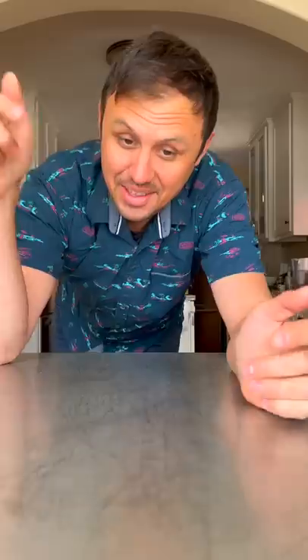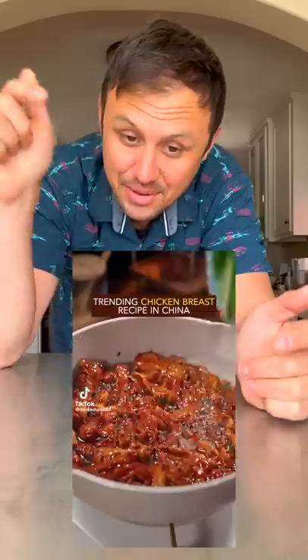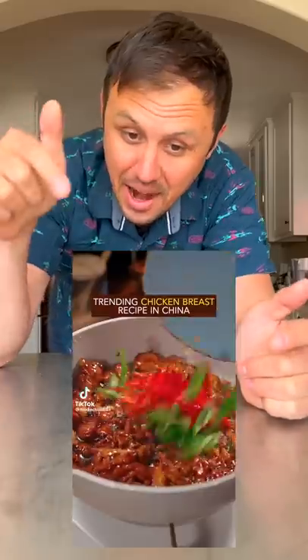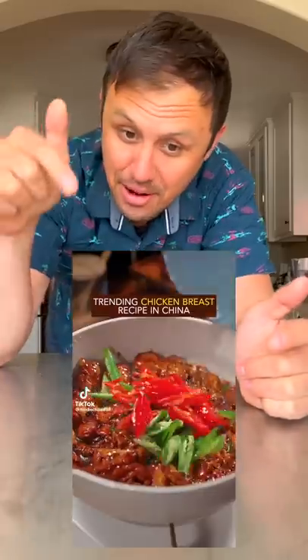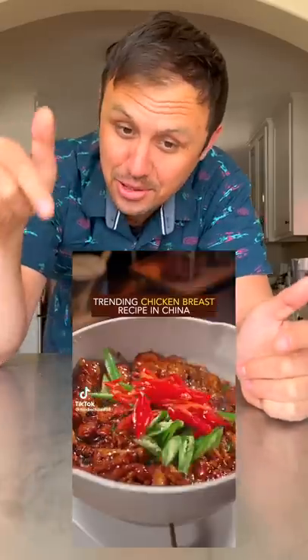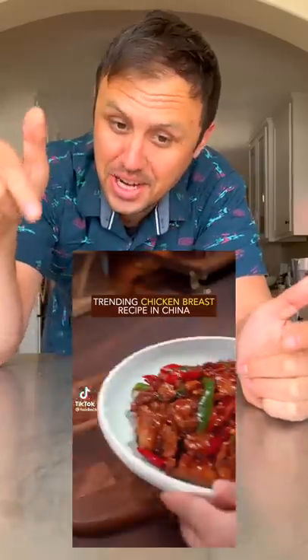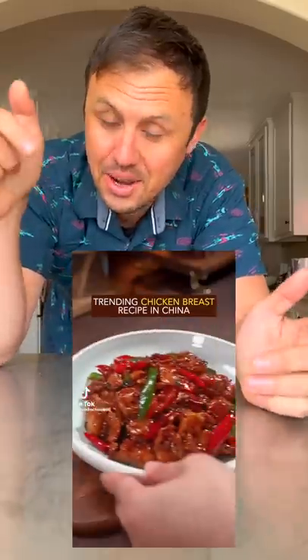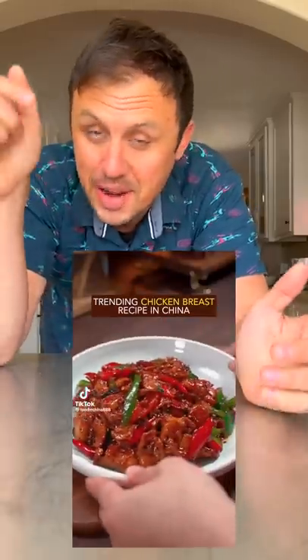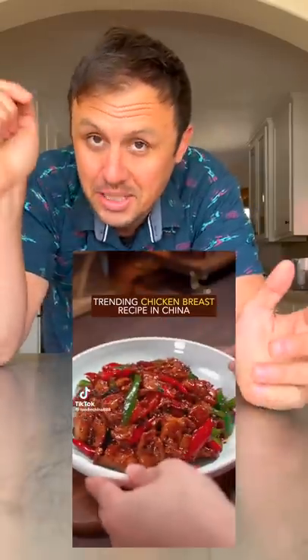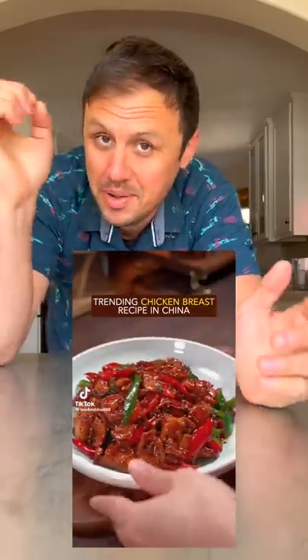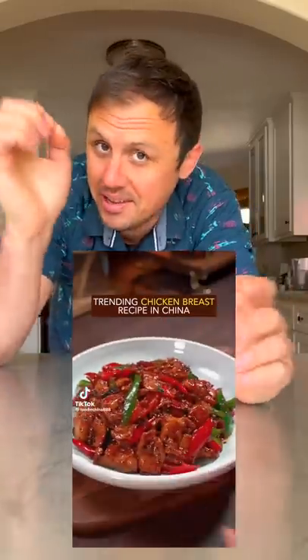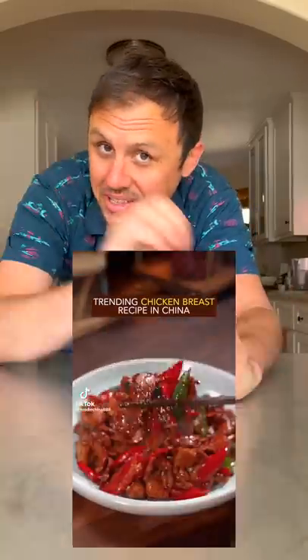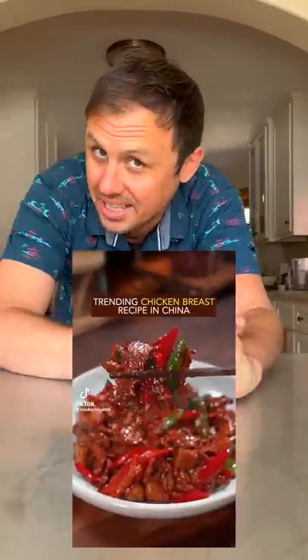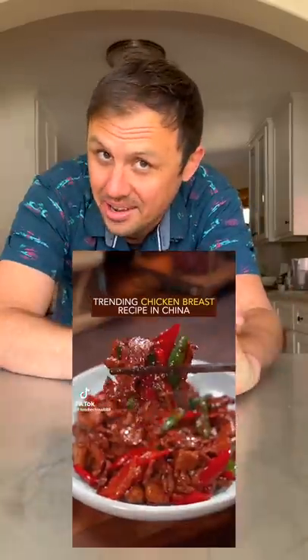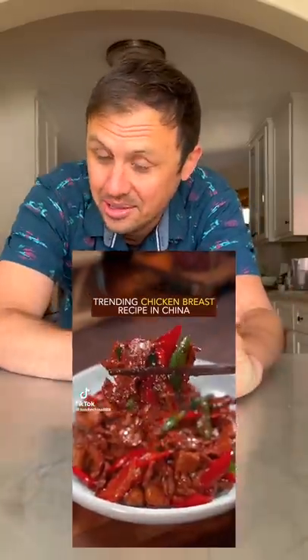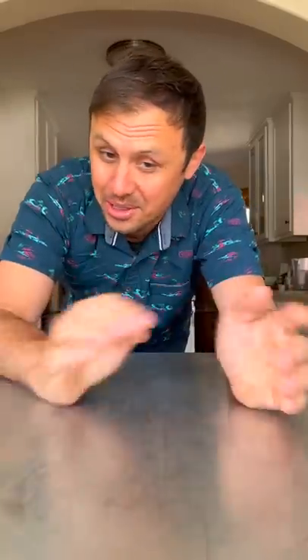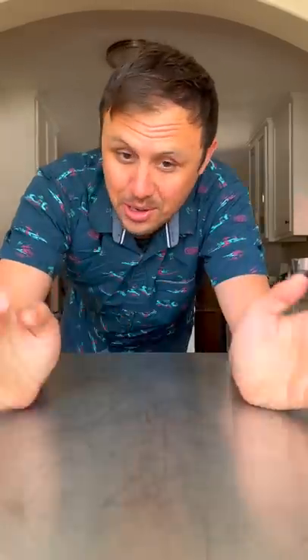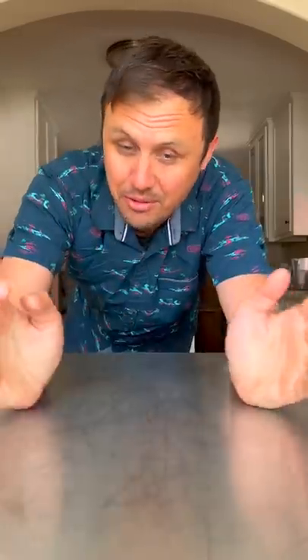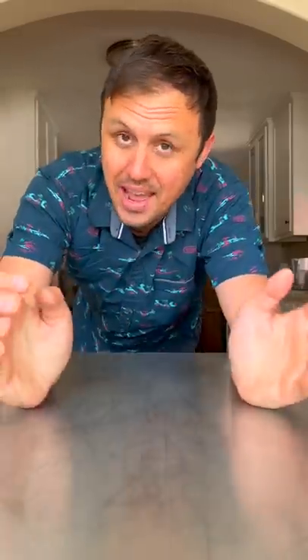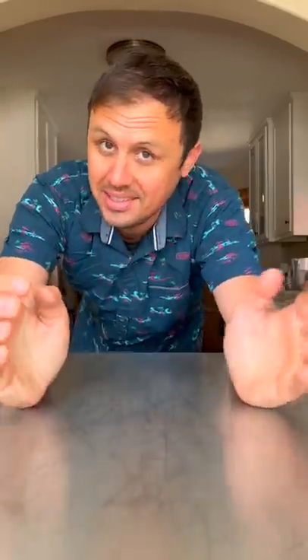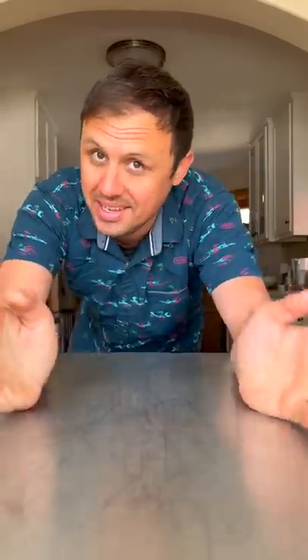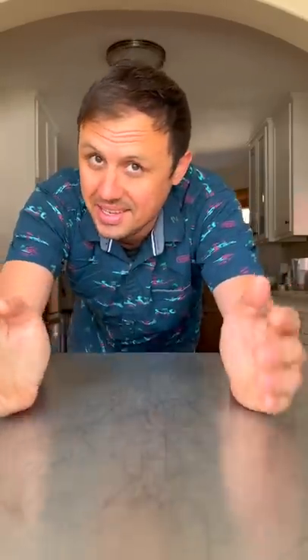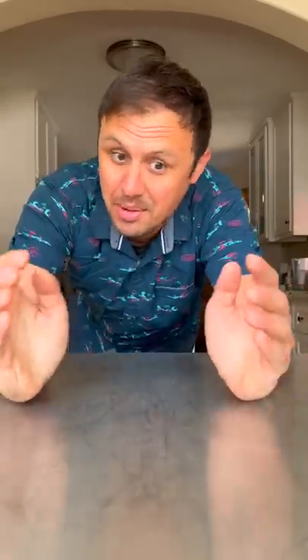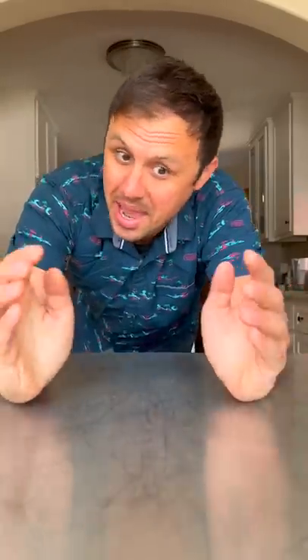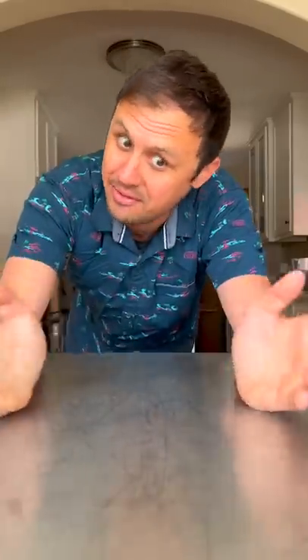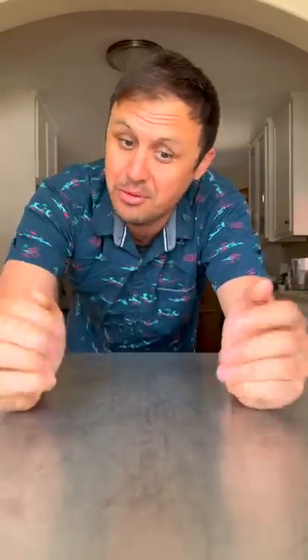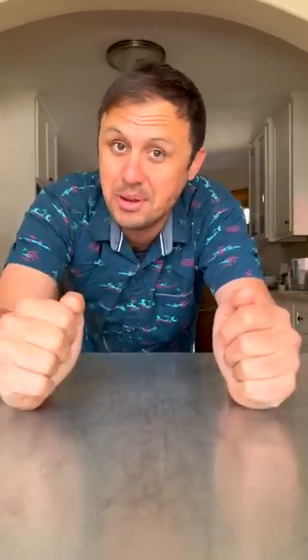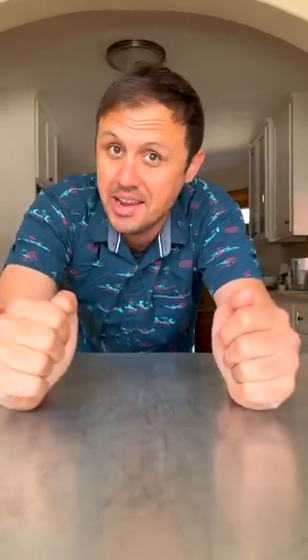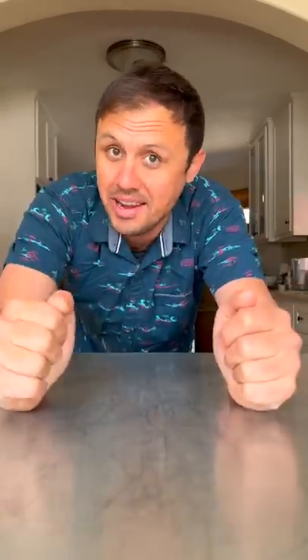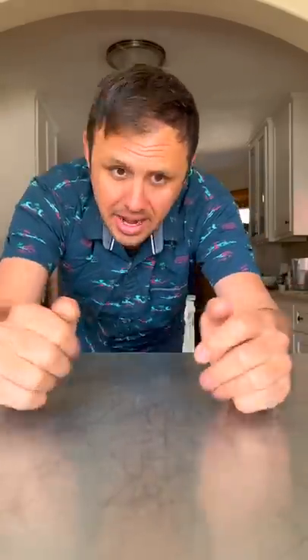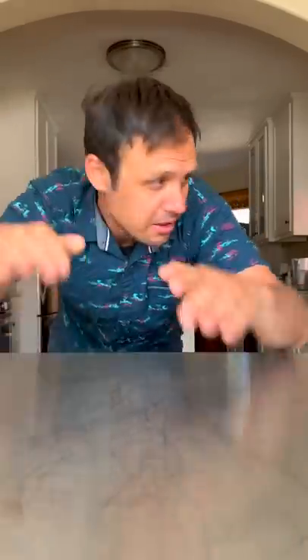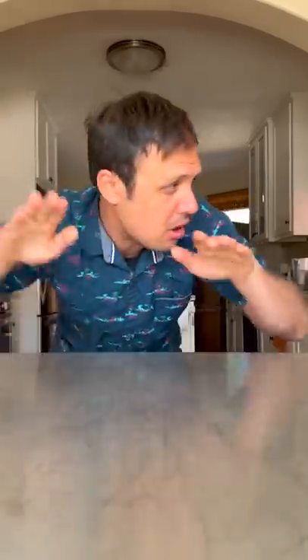This viral chicken recipe on TikTok looks so fast and easy, we have to recreate it. Now let's go!